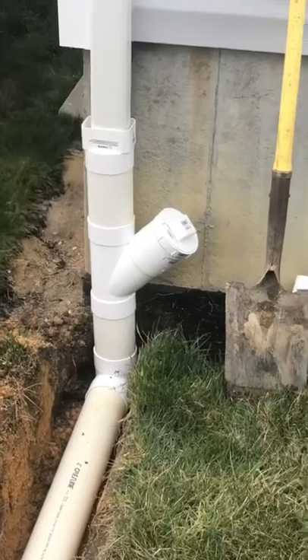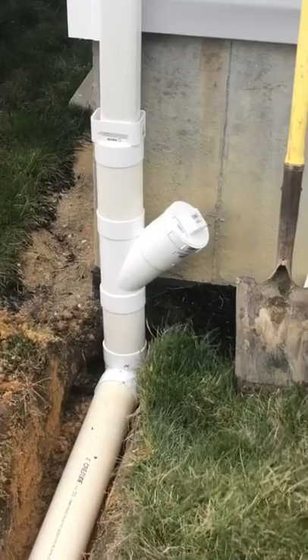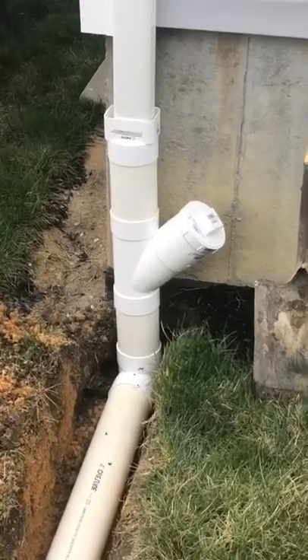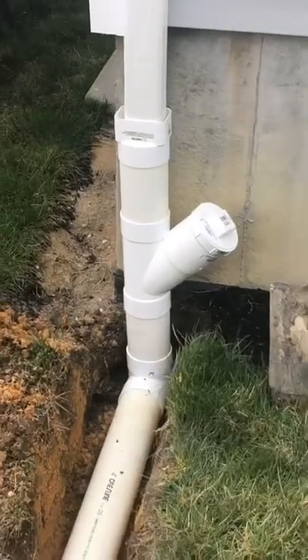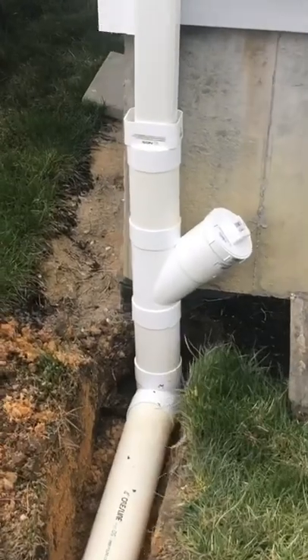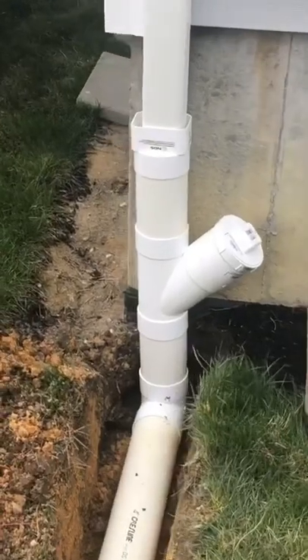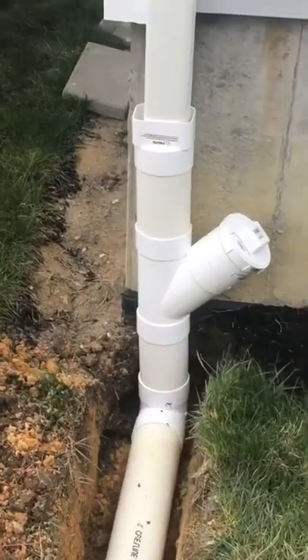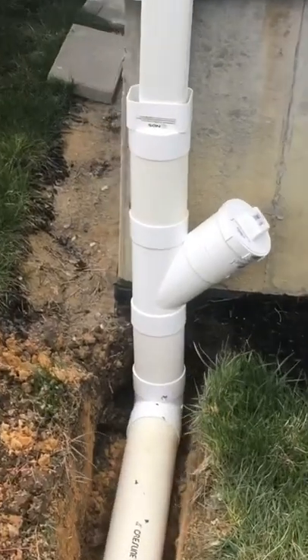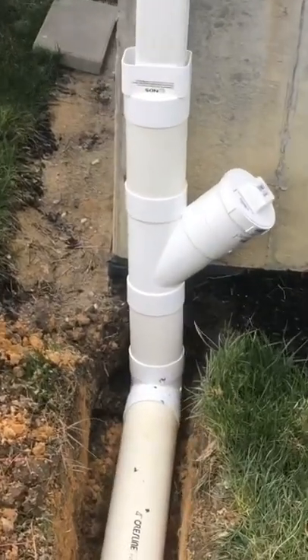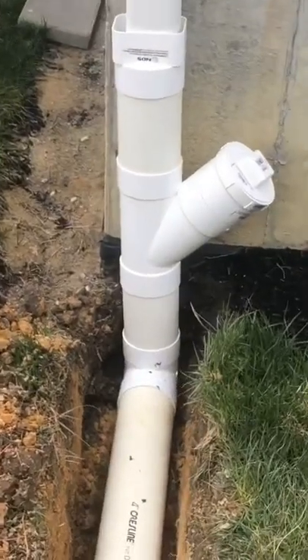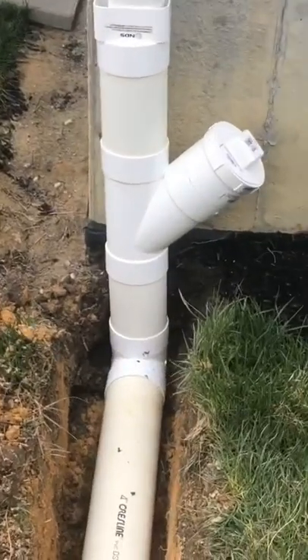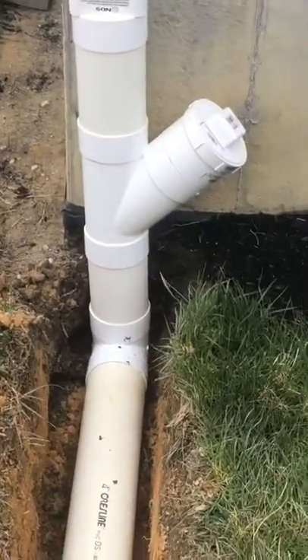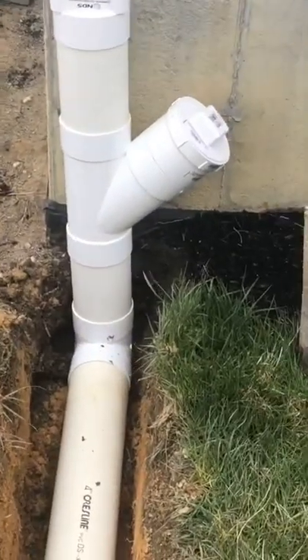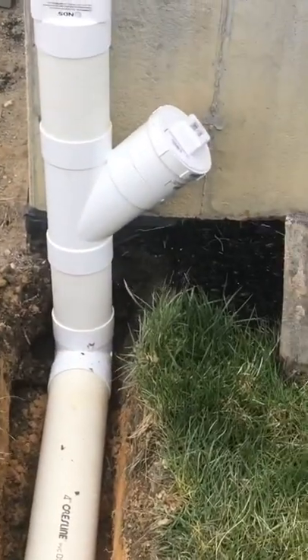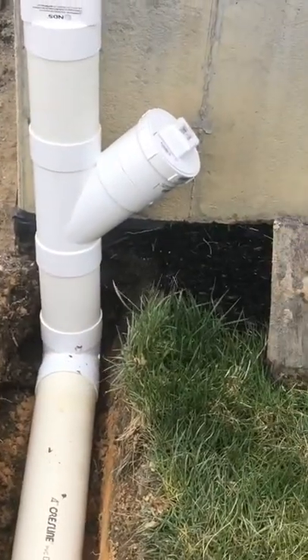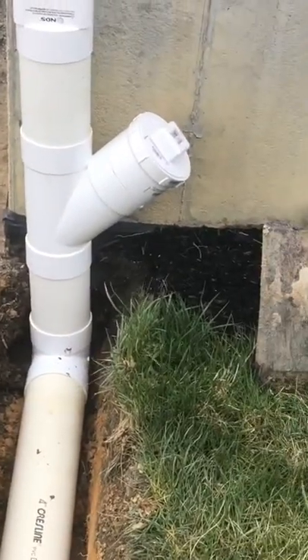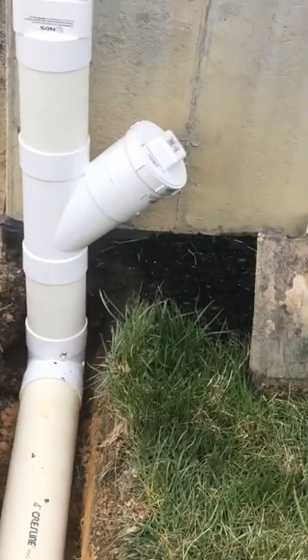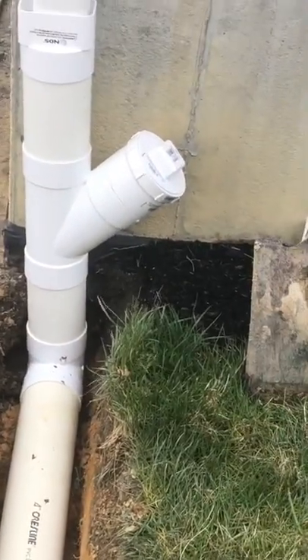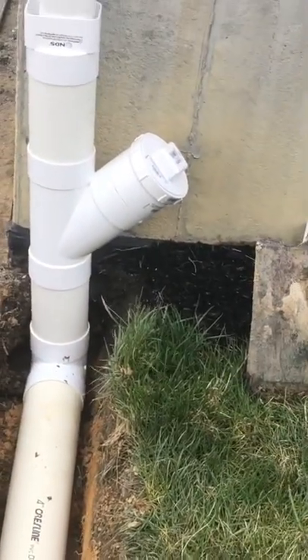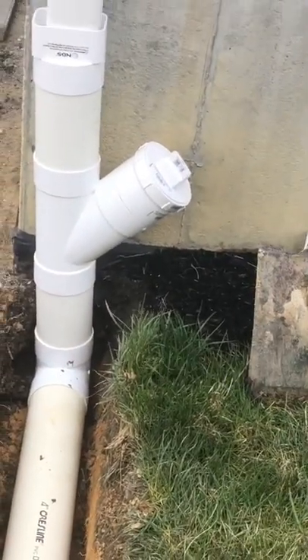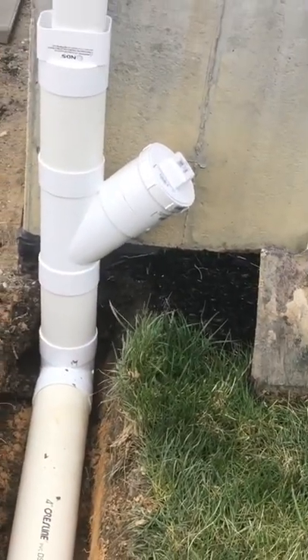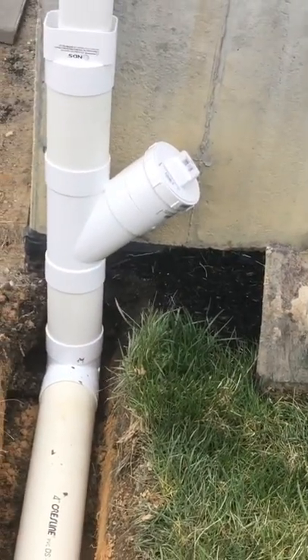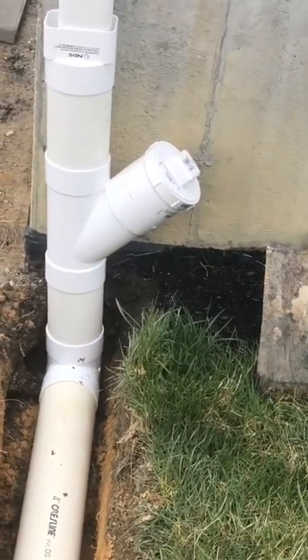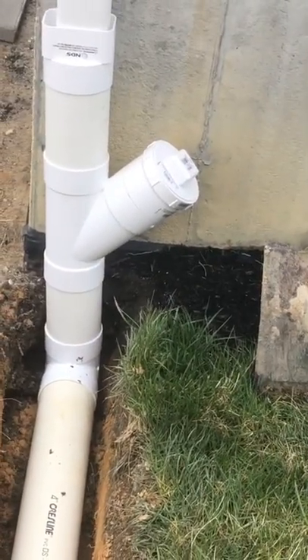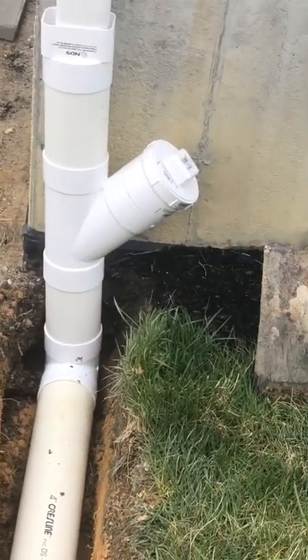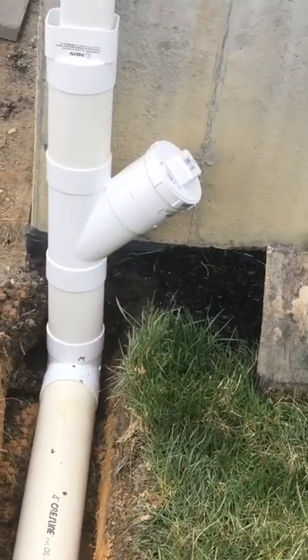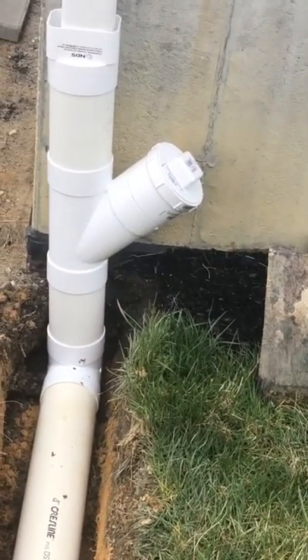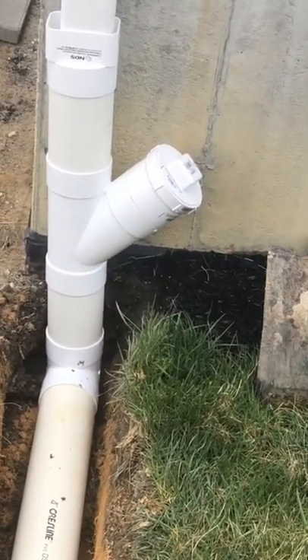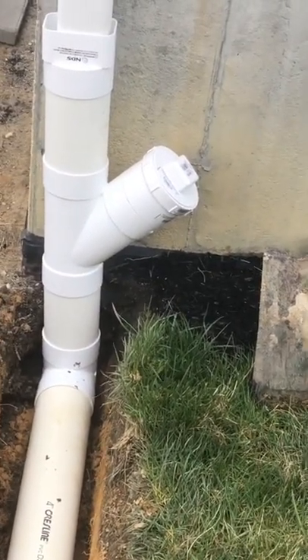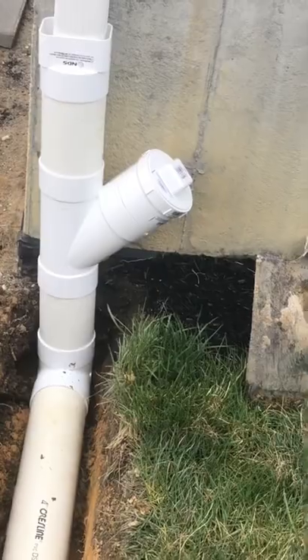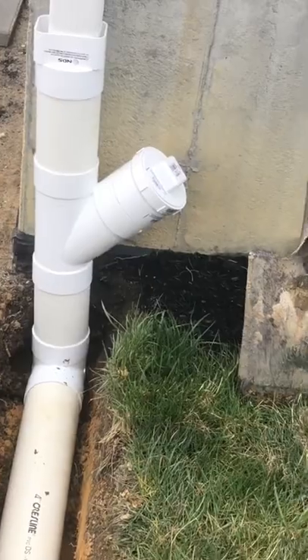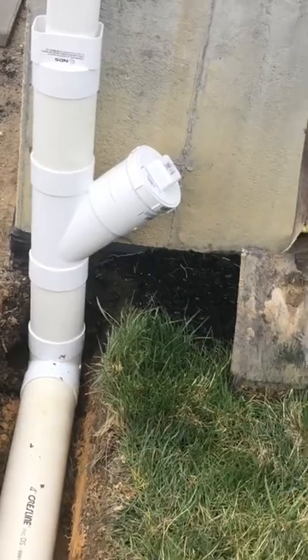Back left, we have it dug. I just finished piping it out. I put the Y on the inside so that way there's no trip factor.